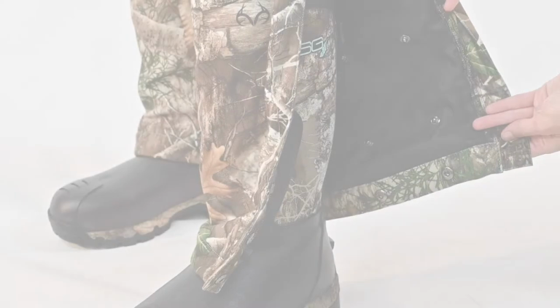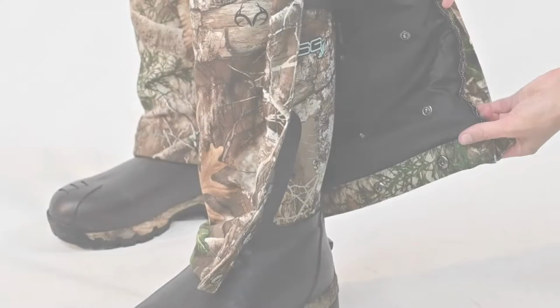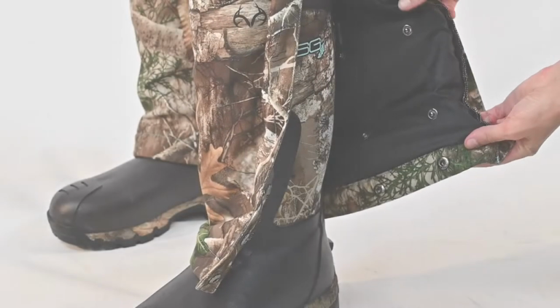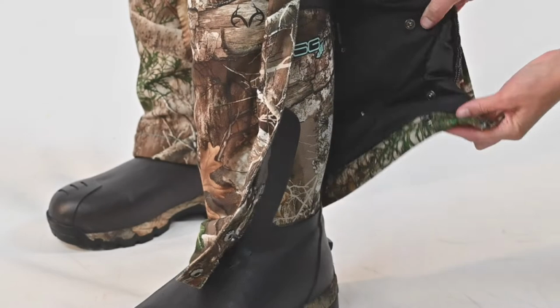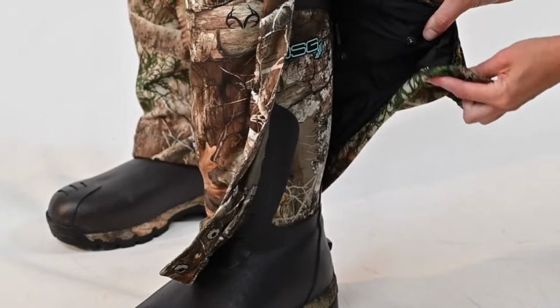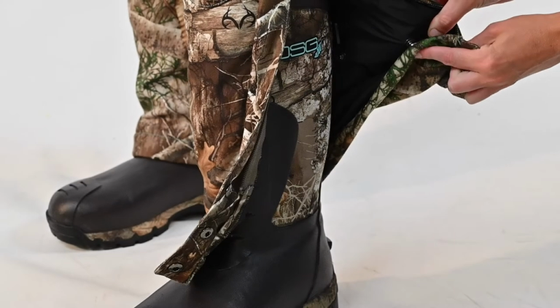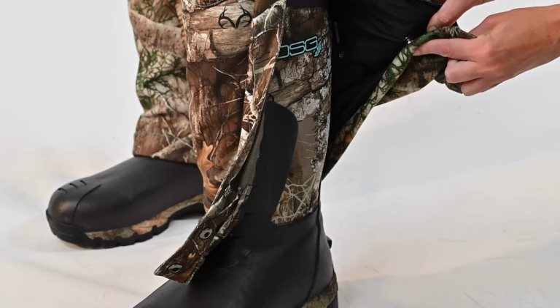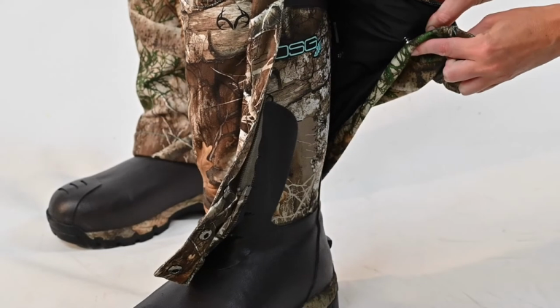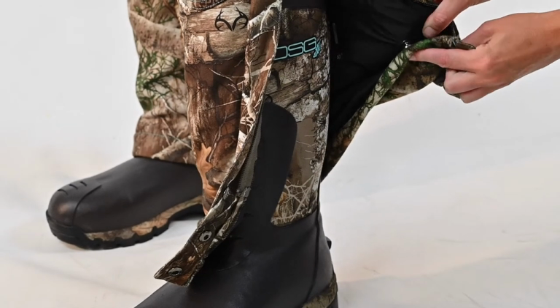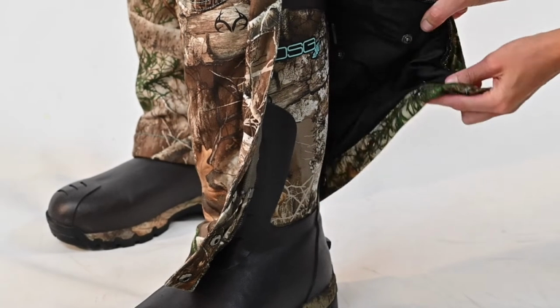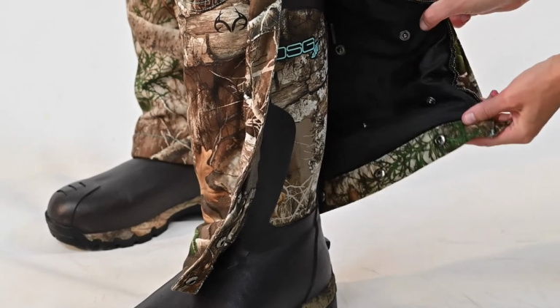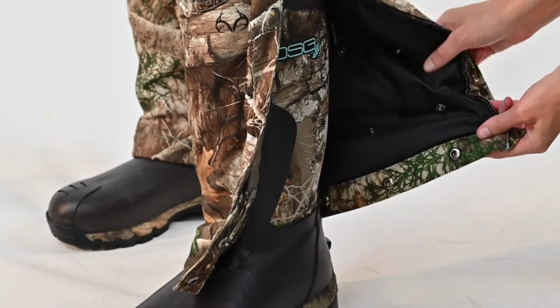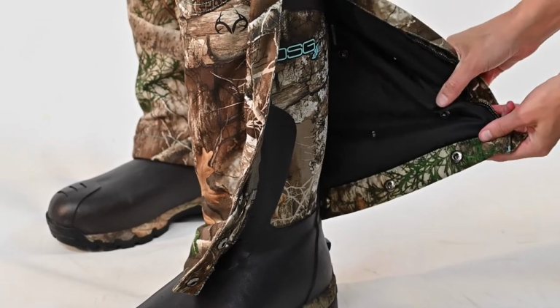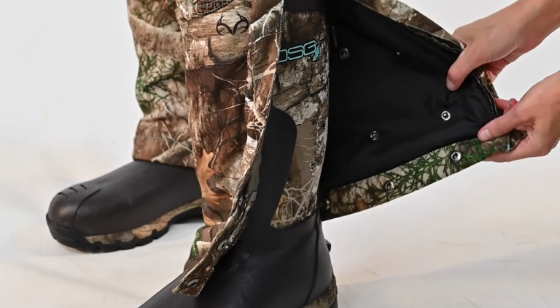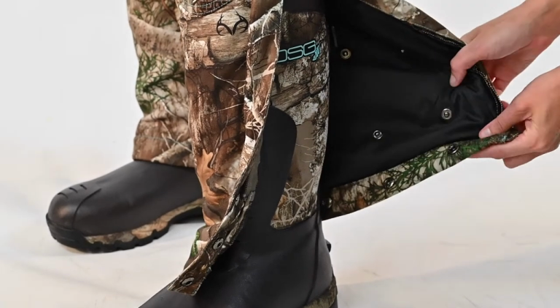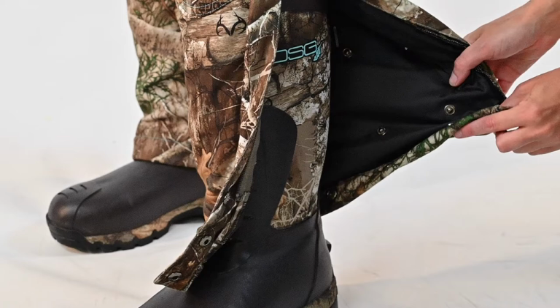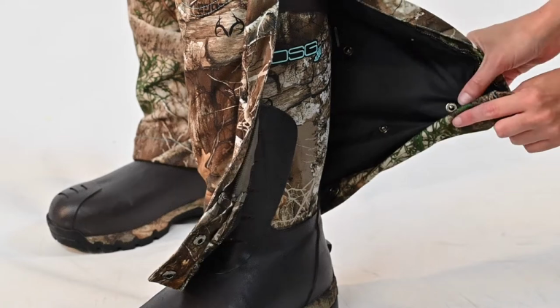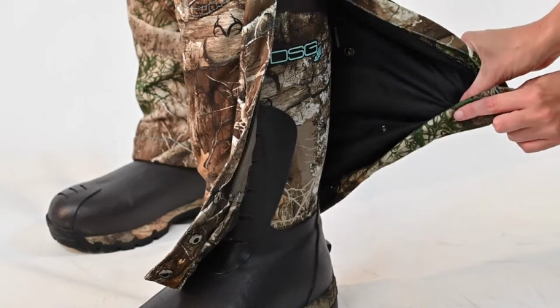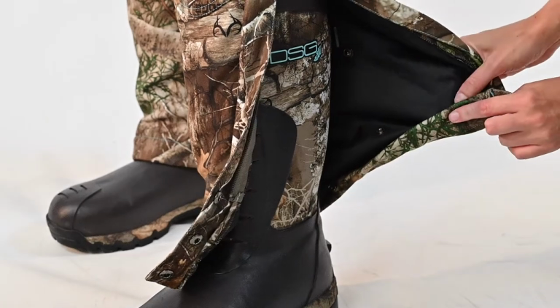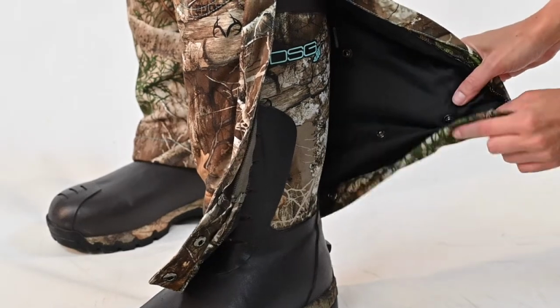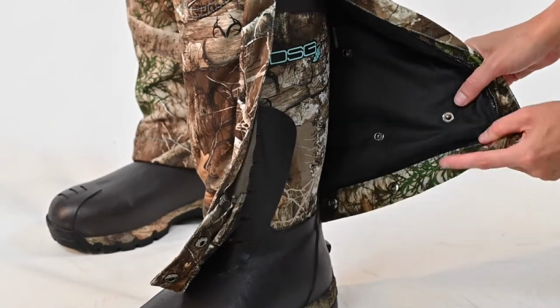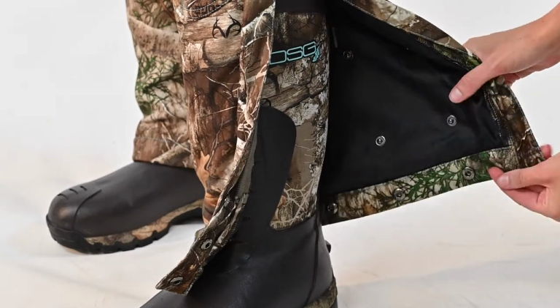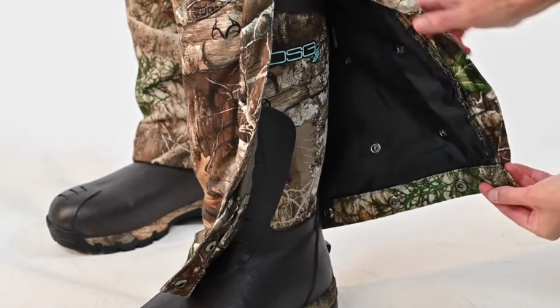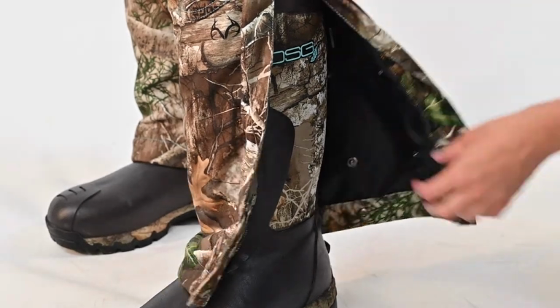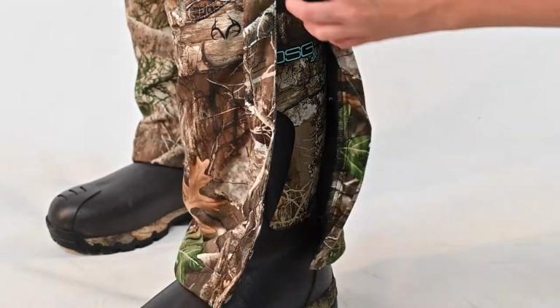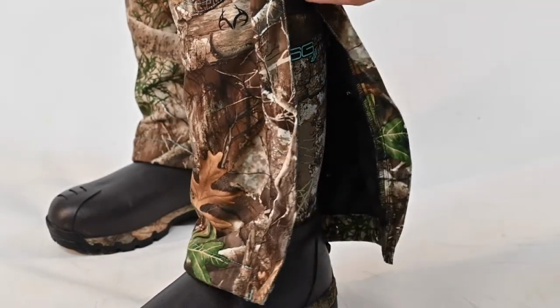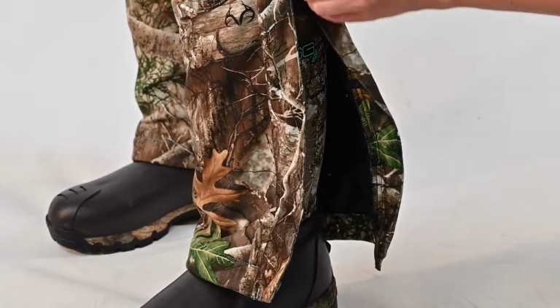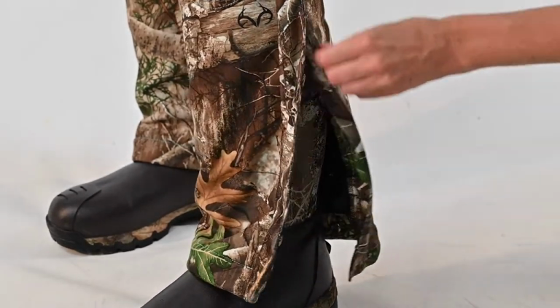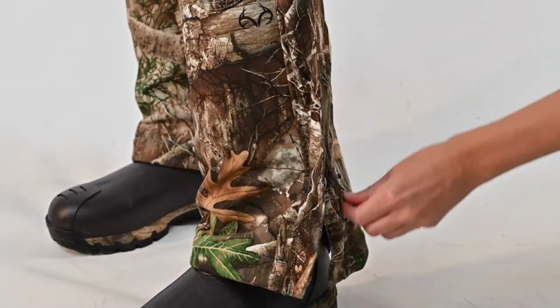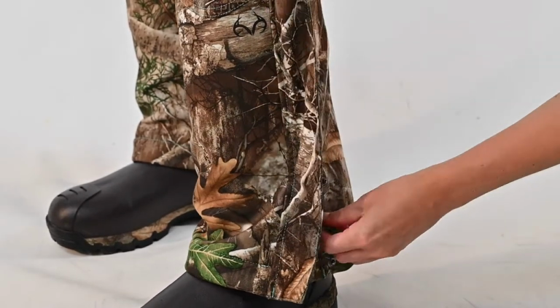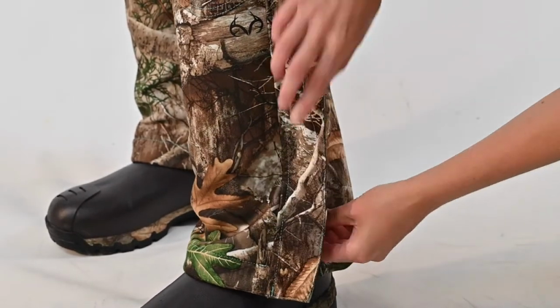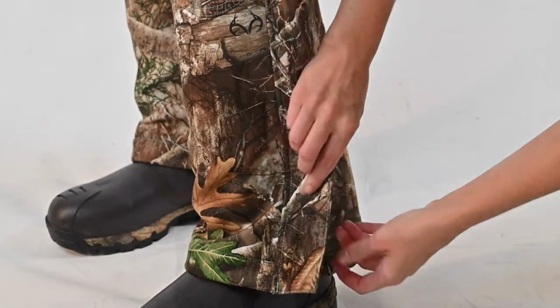The adjustable inseam expands from 28 and a half to 30 and a half to 32 and a half inches.